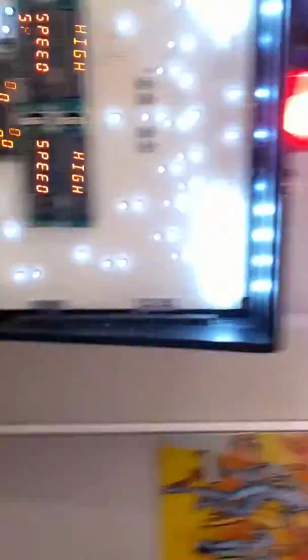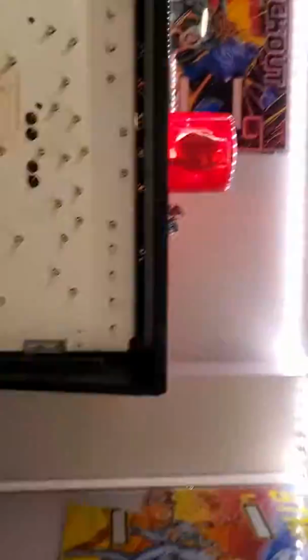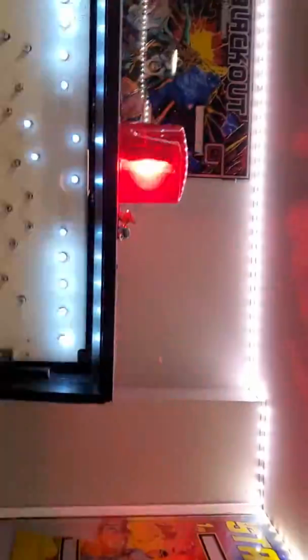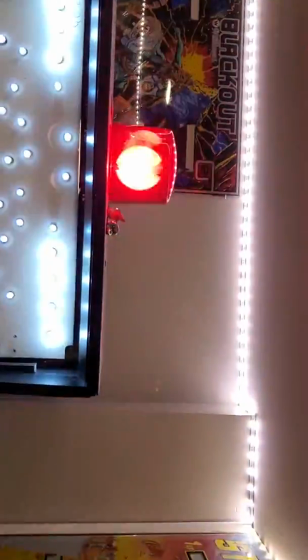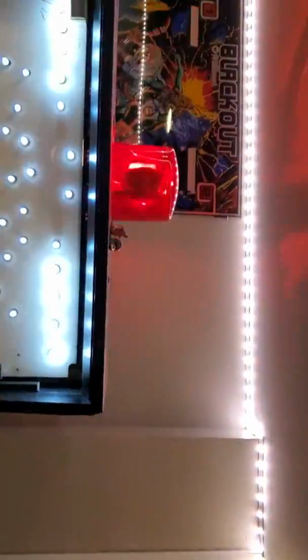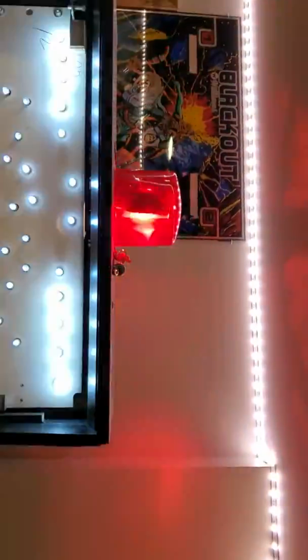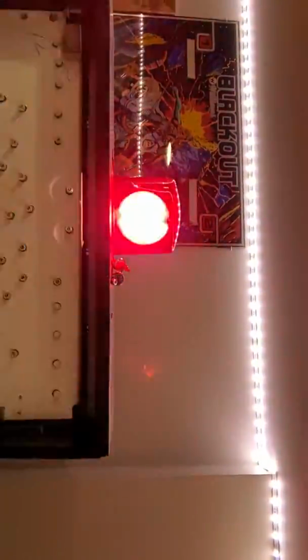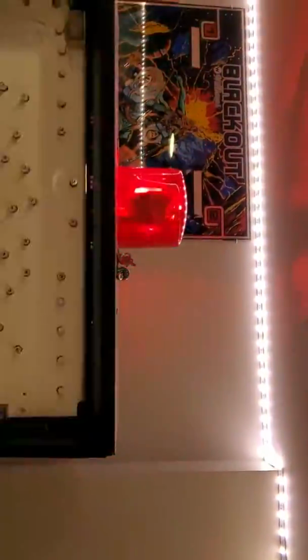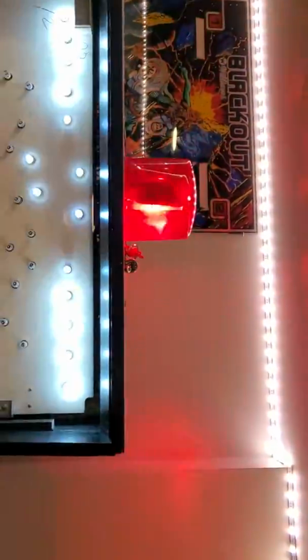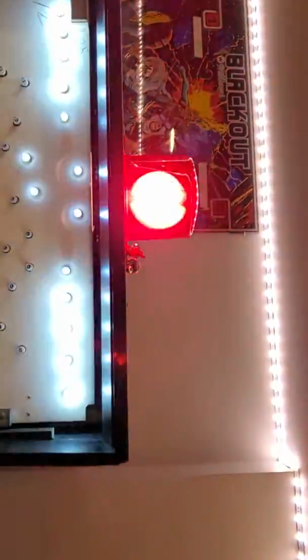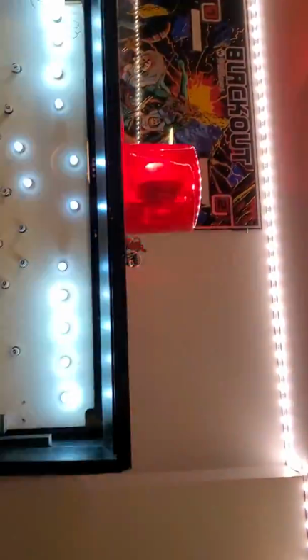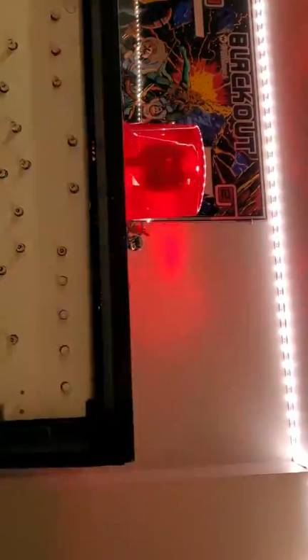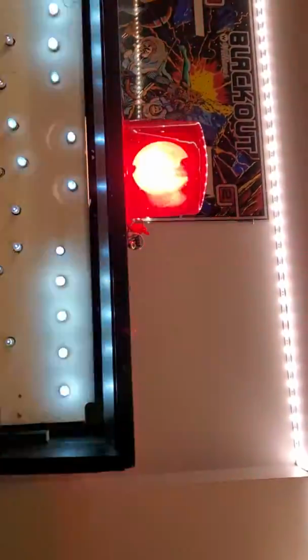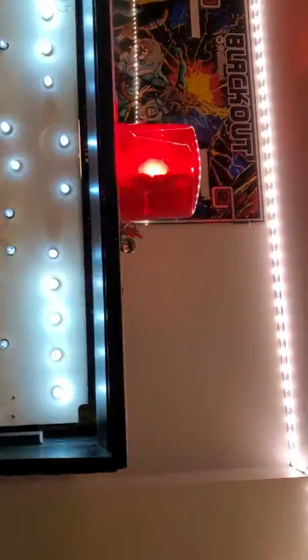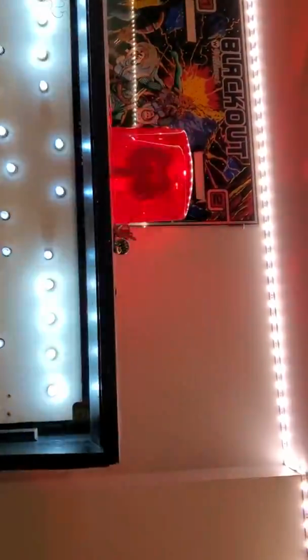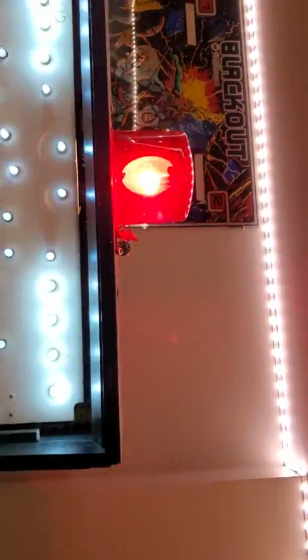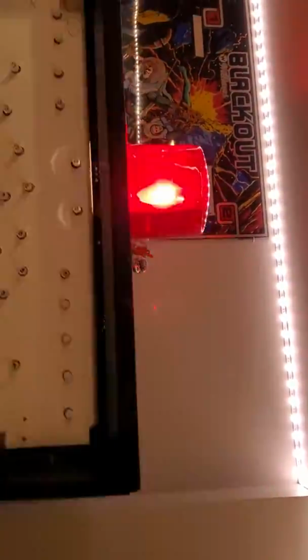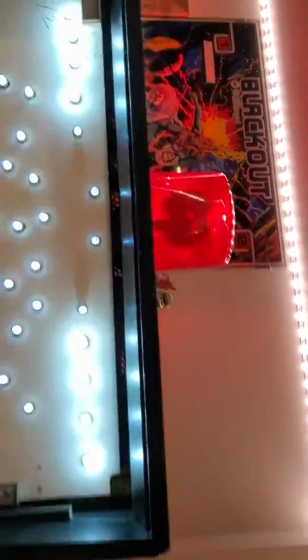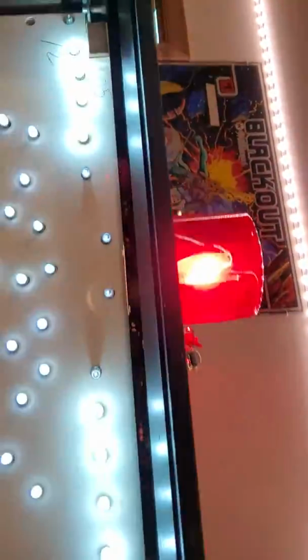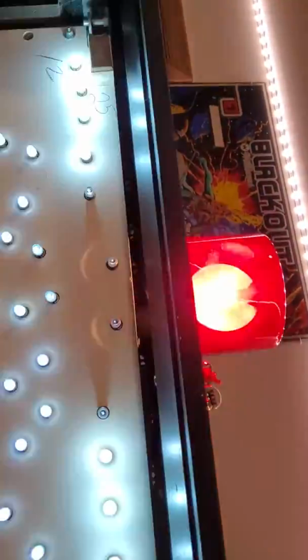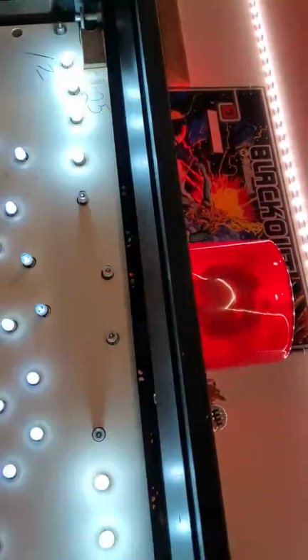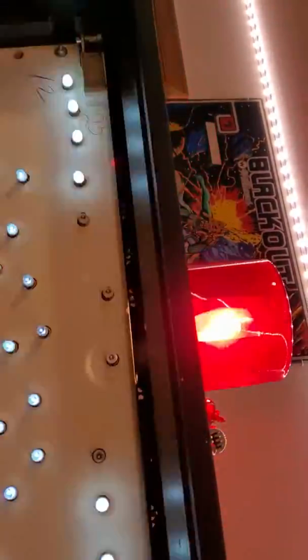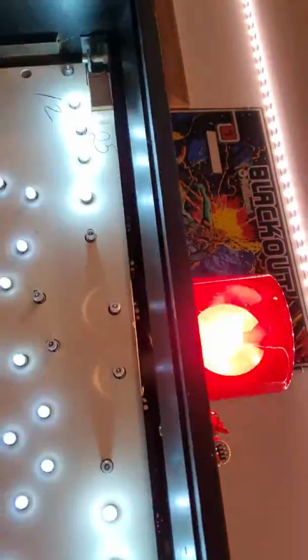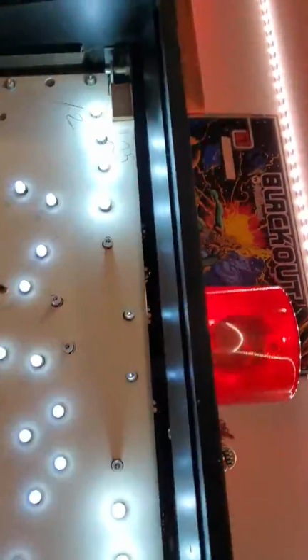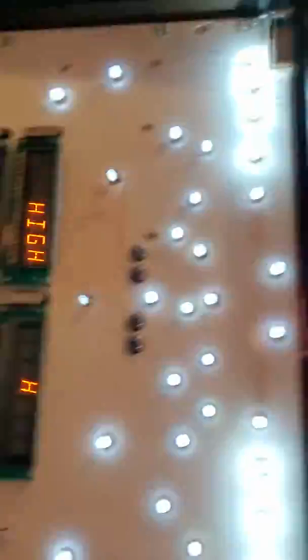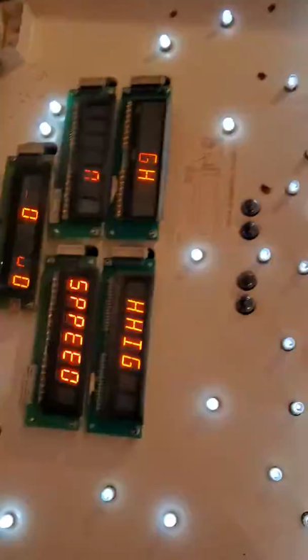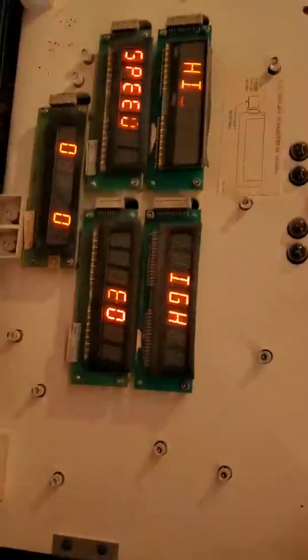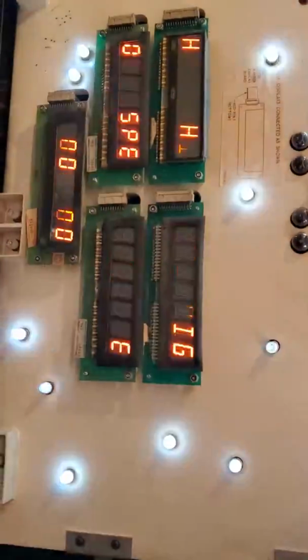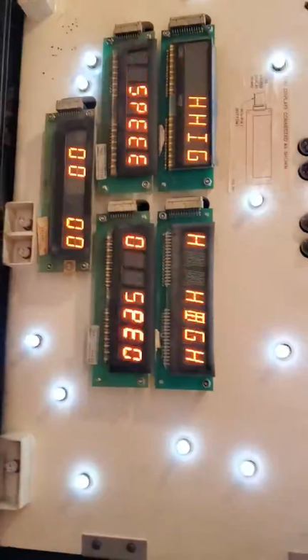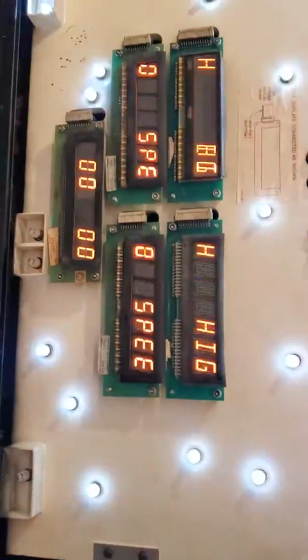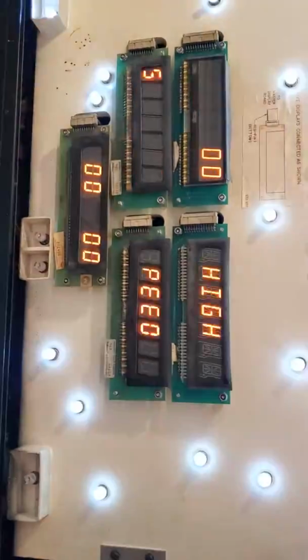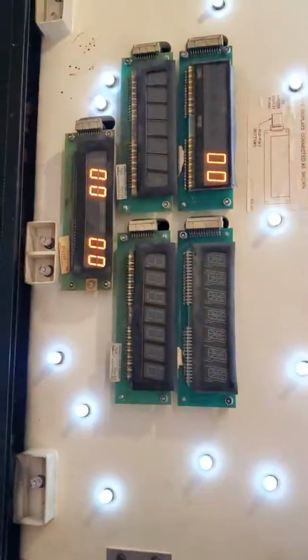As you can see, whatever you call the siren thingy works just fine. Displays are good.